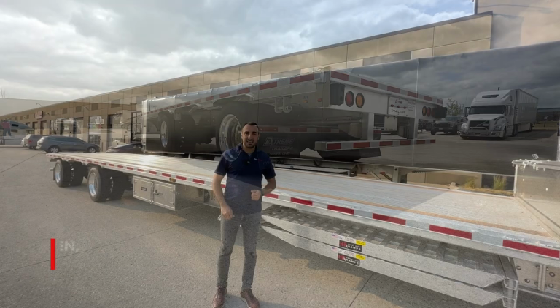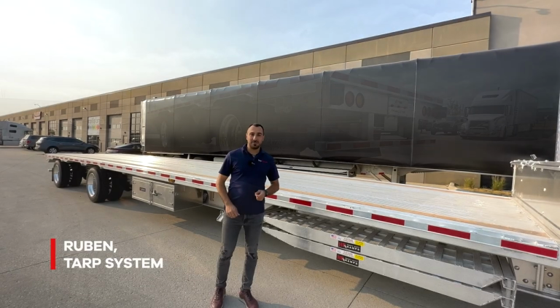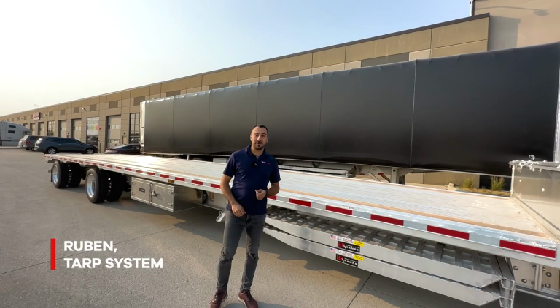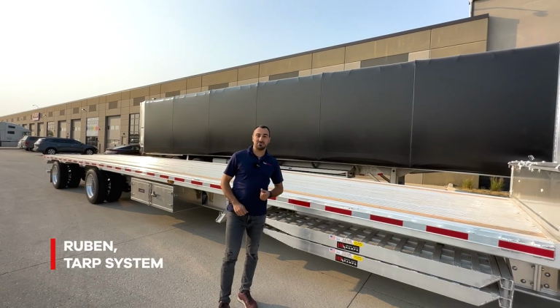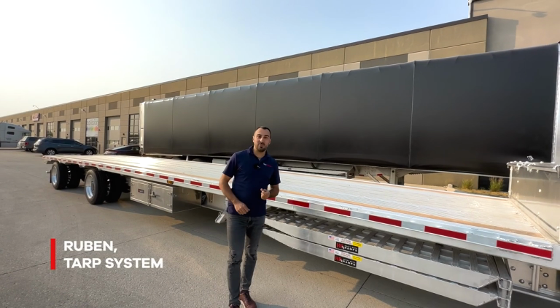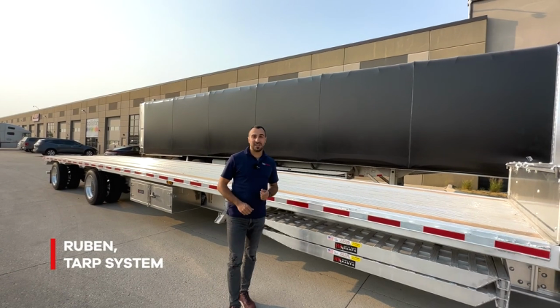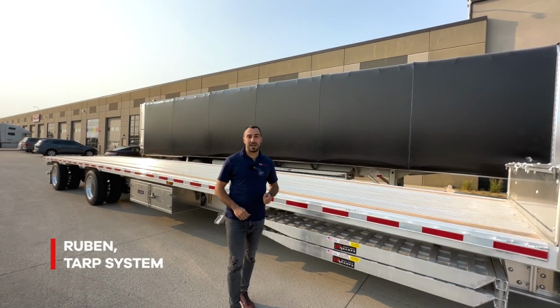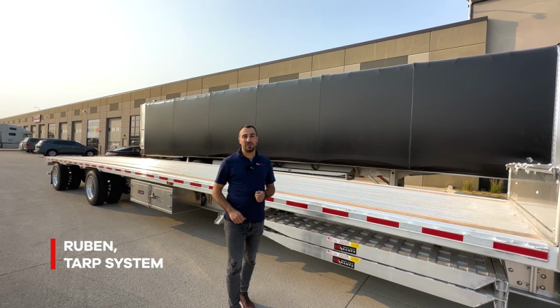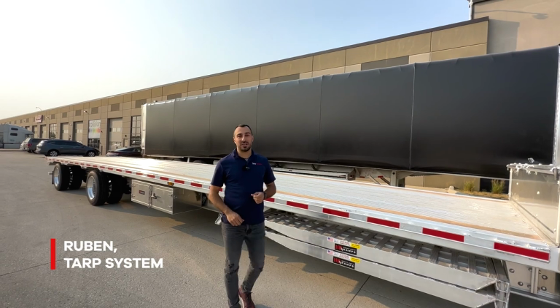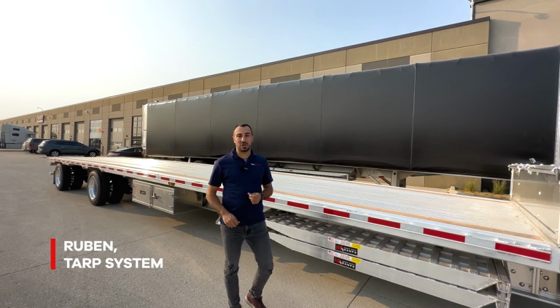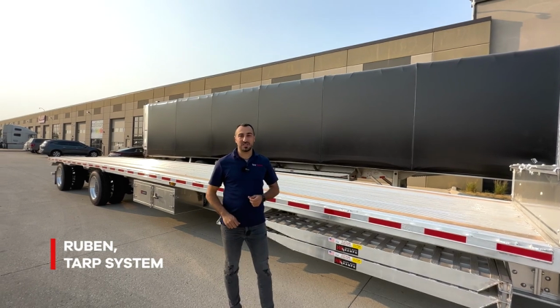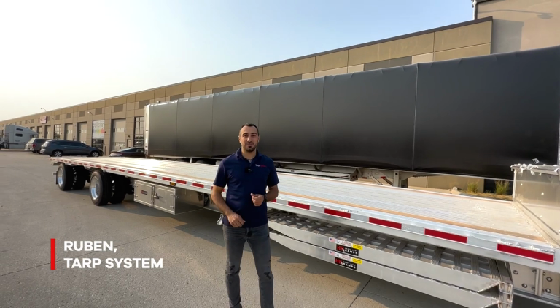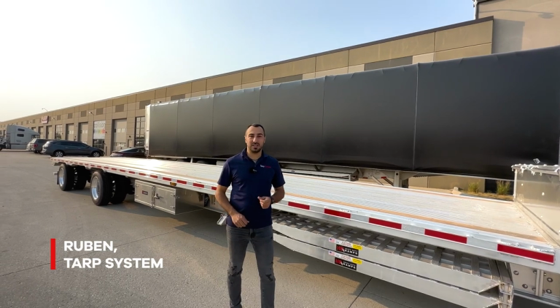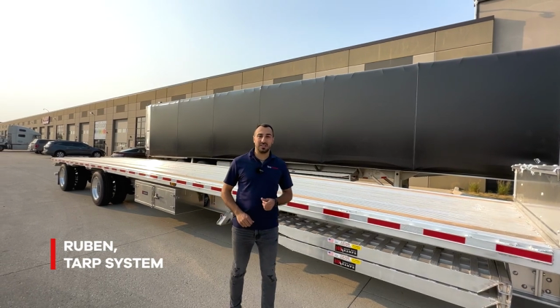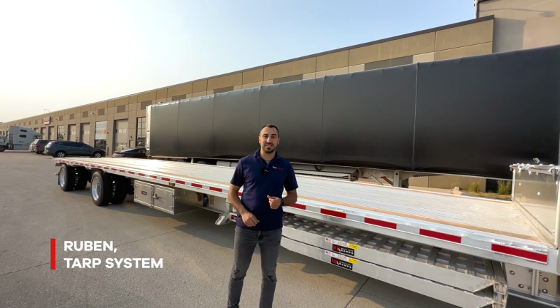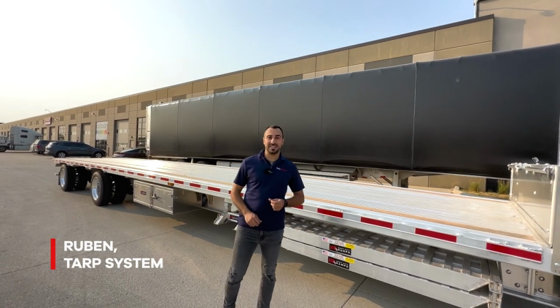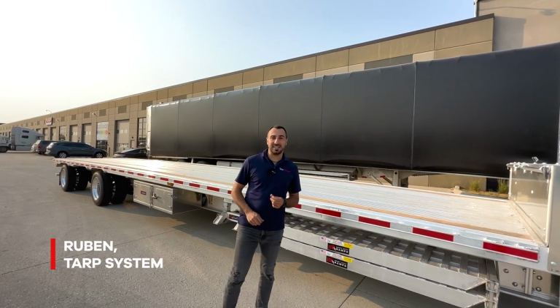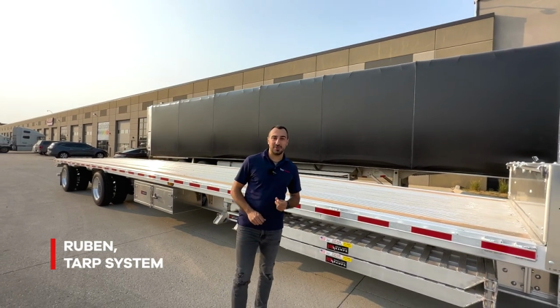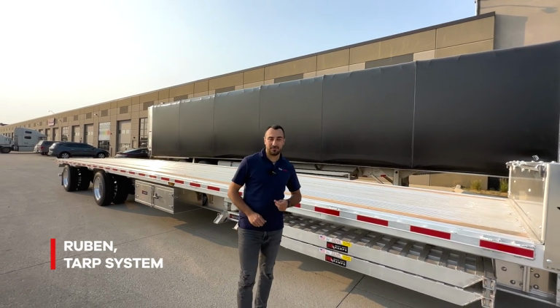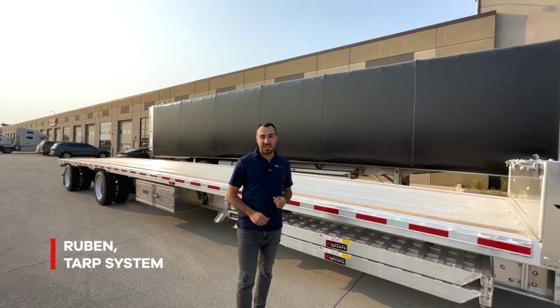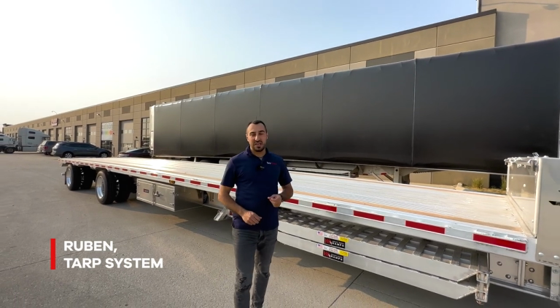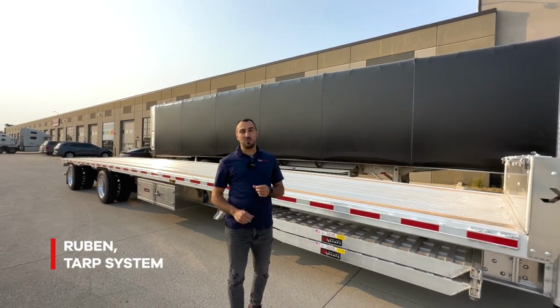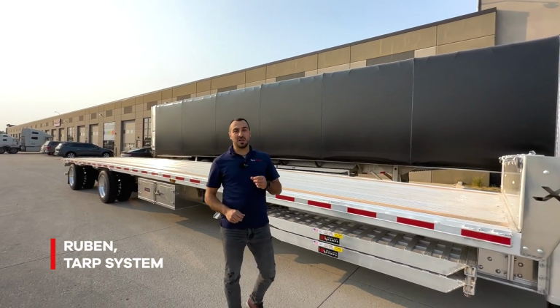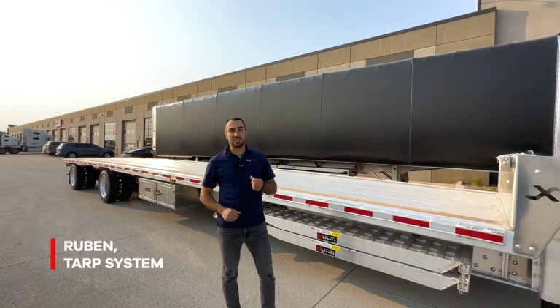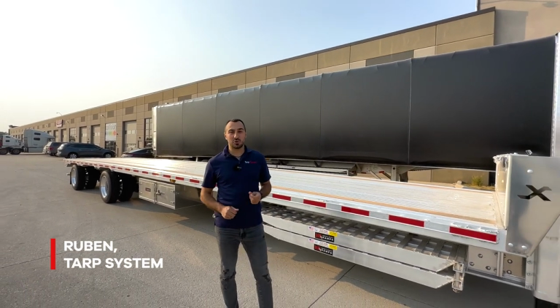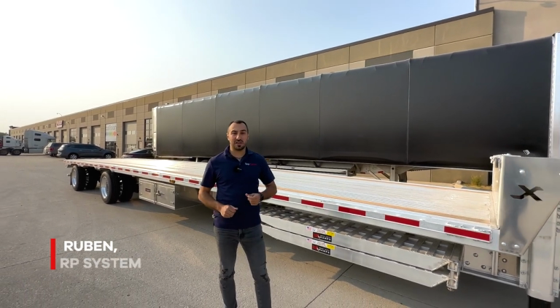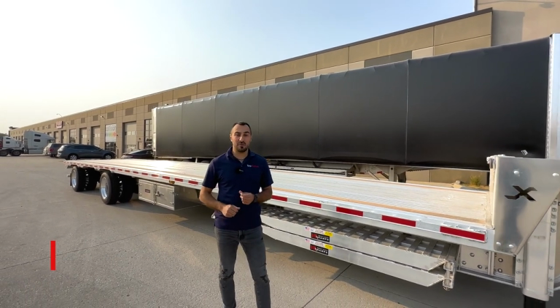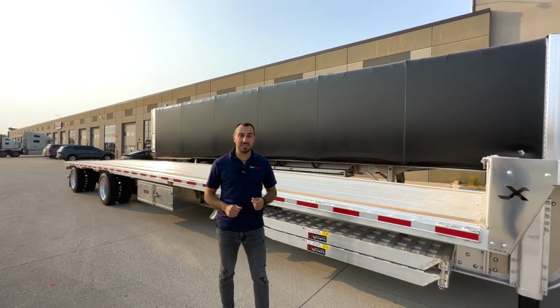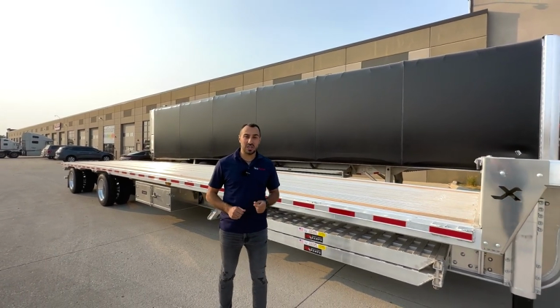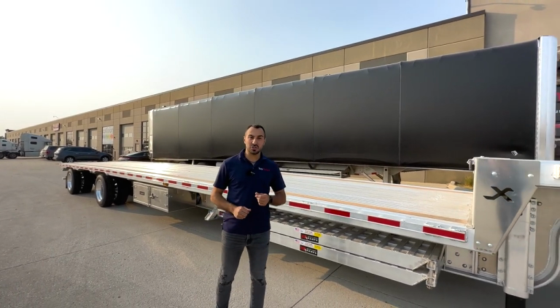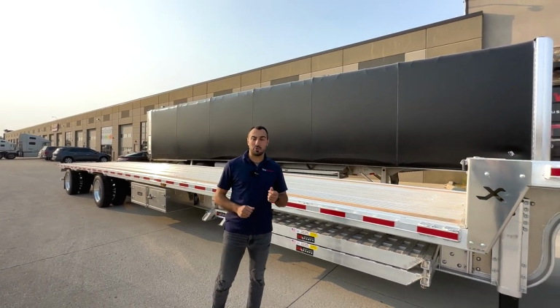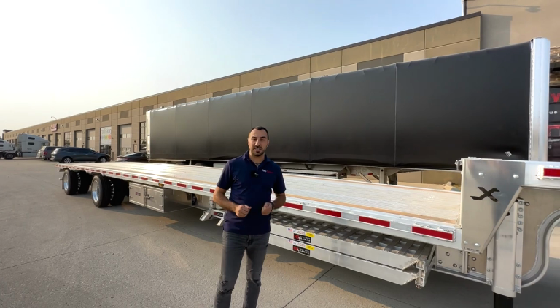My name is Ruben. I'm with TARP System in East Dundee, Illinois. If you want to rent a trailer from us, here's the process.